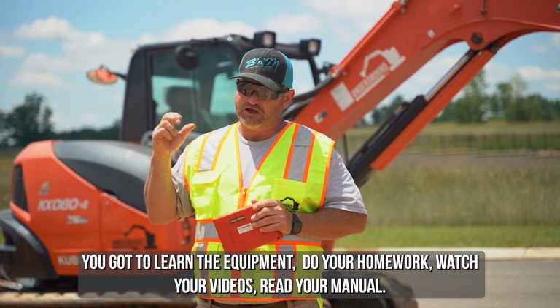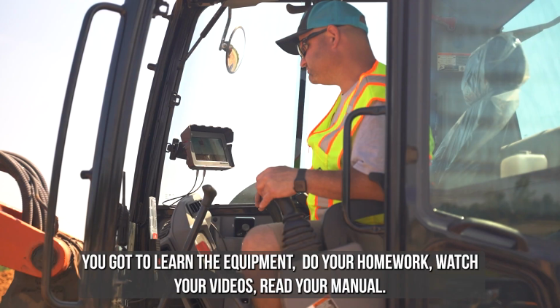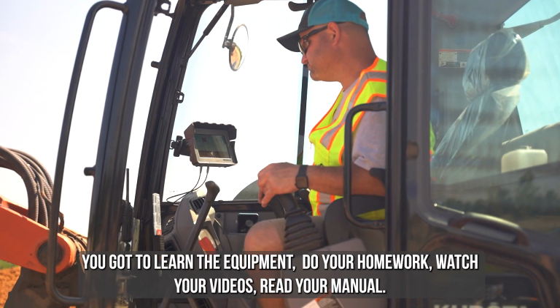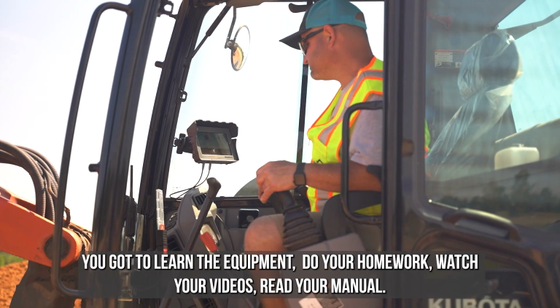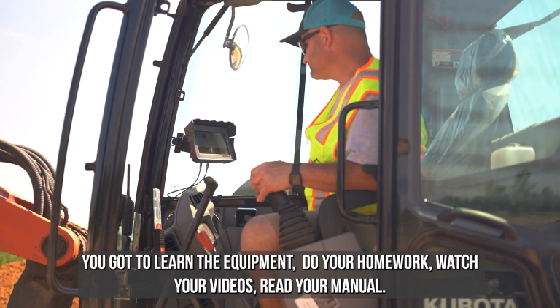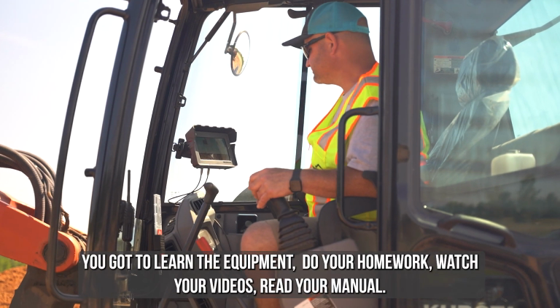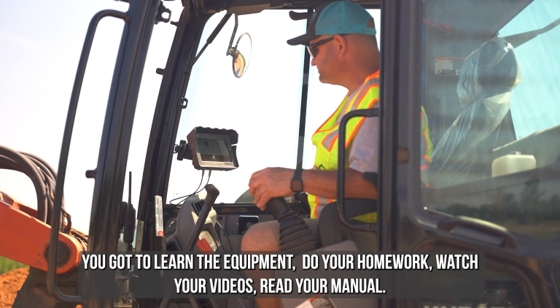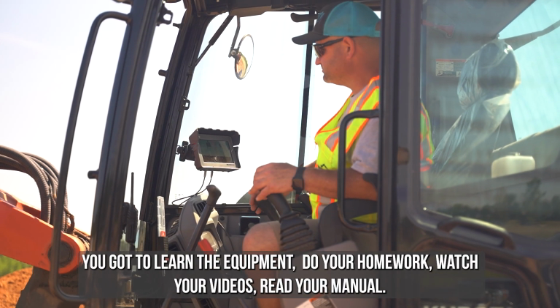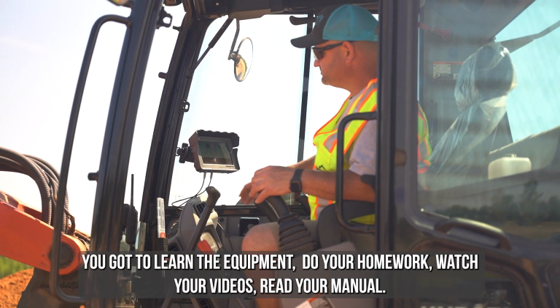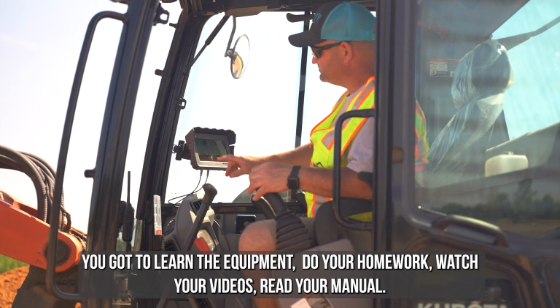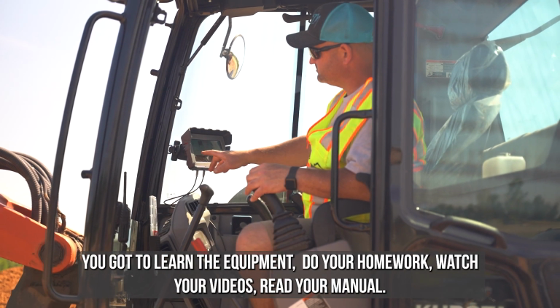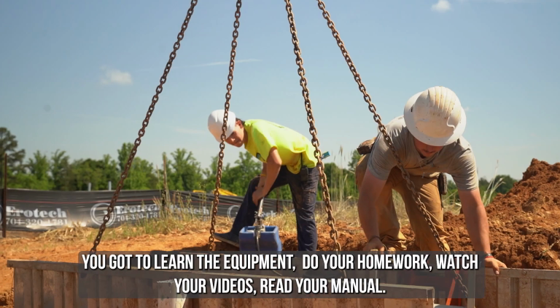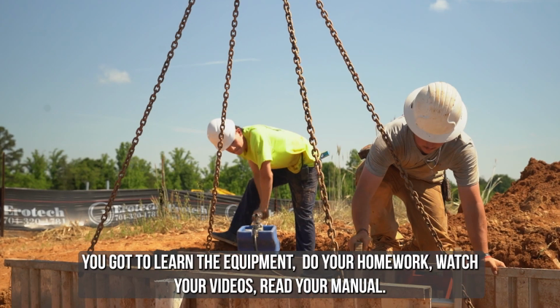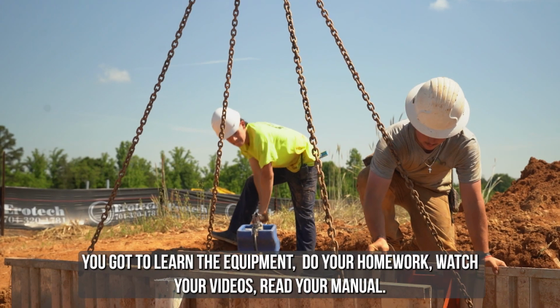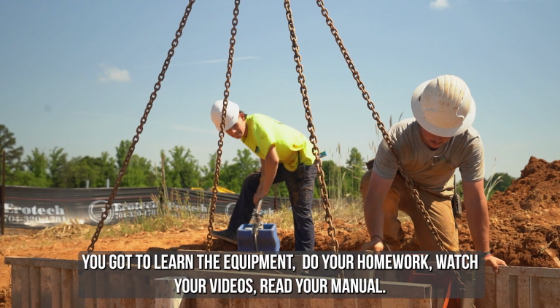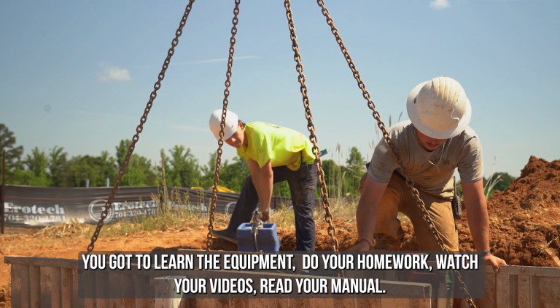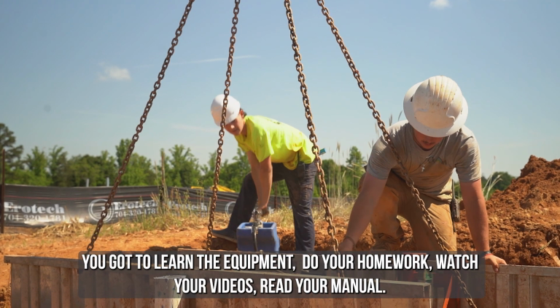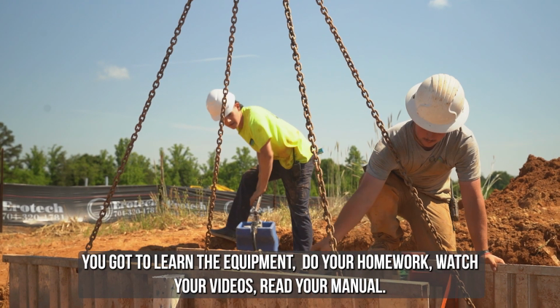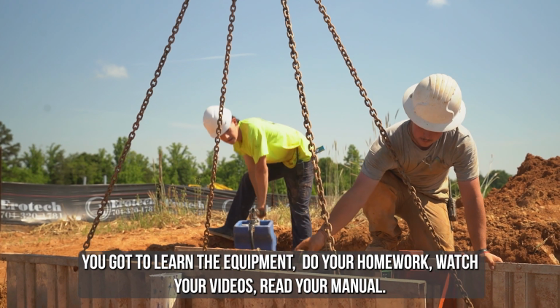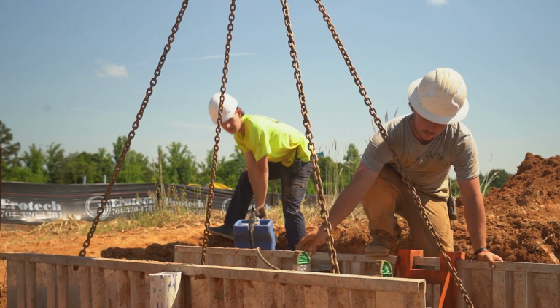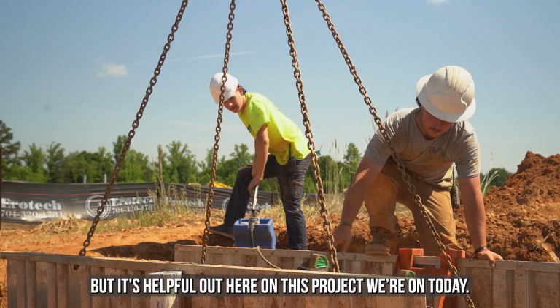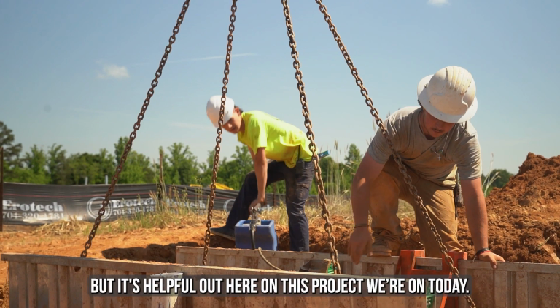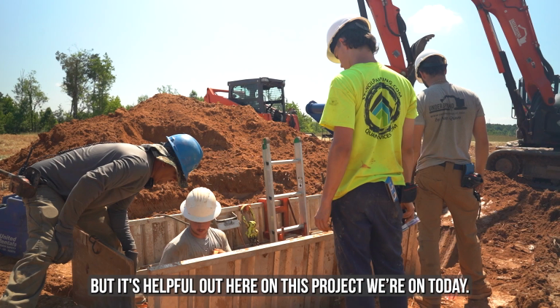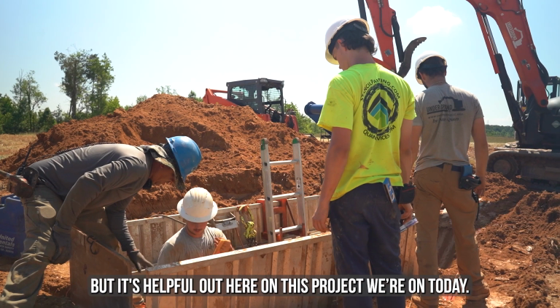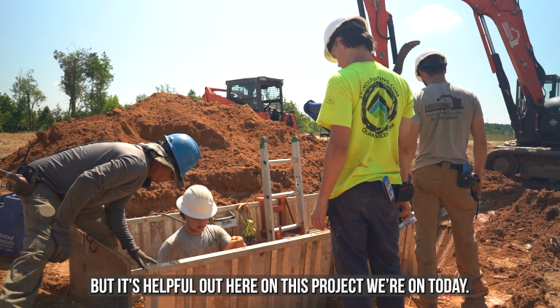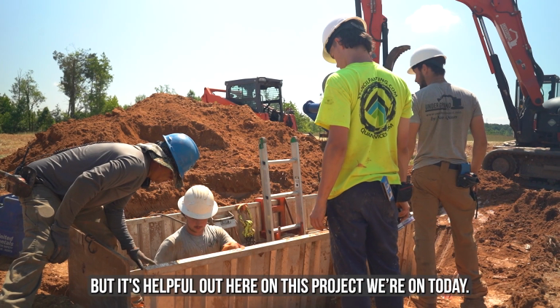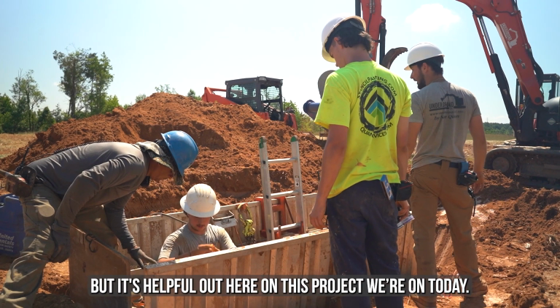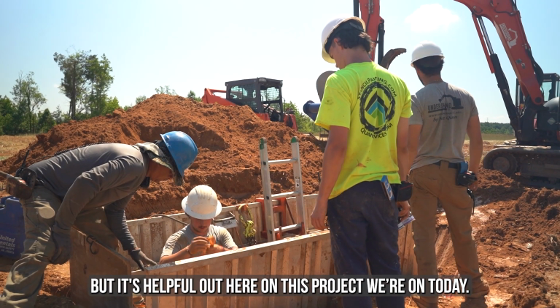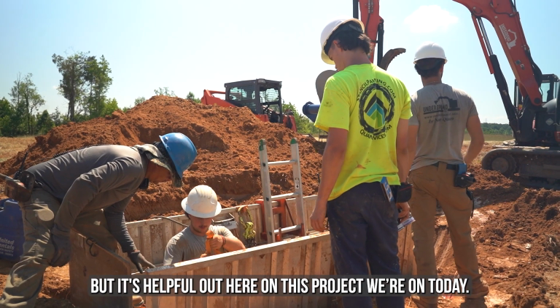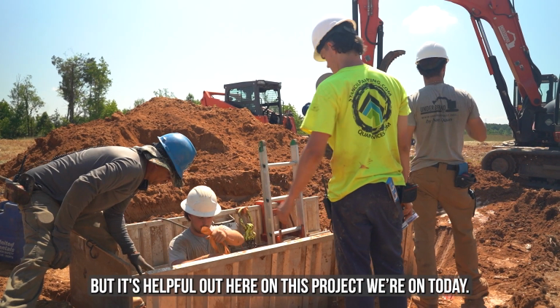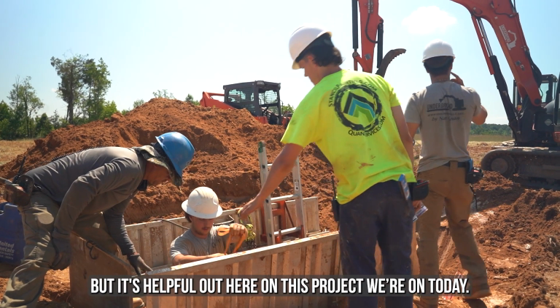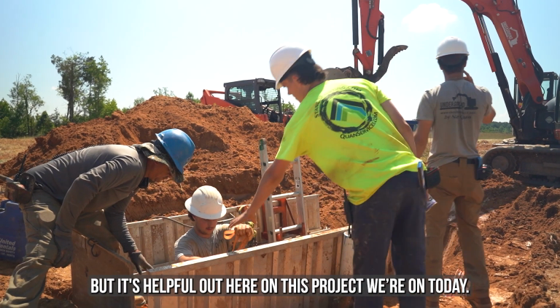You've got to learn the equipment, do your homework, watch your videos, read your manual. But it's helpful out here on this project we're on today.